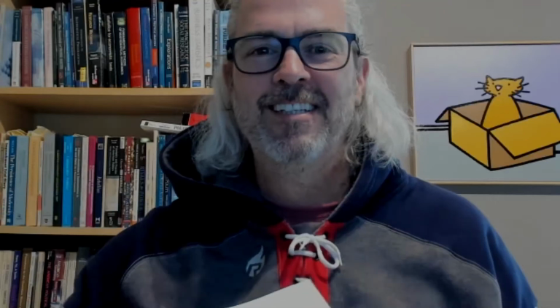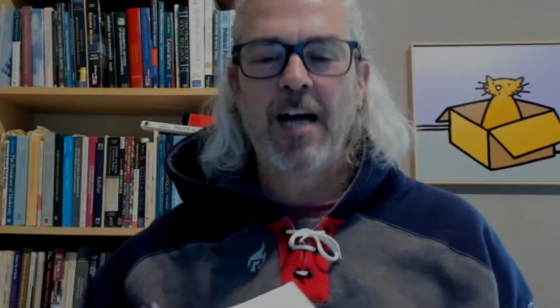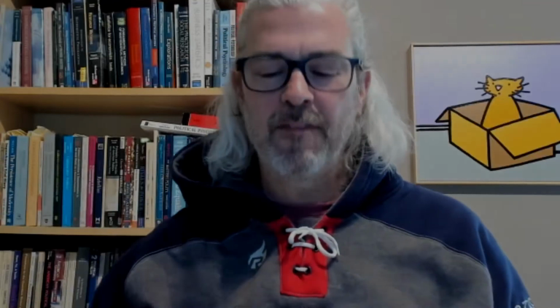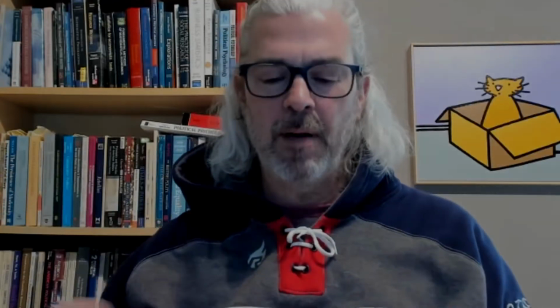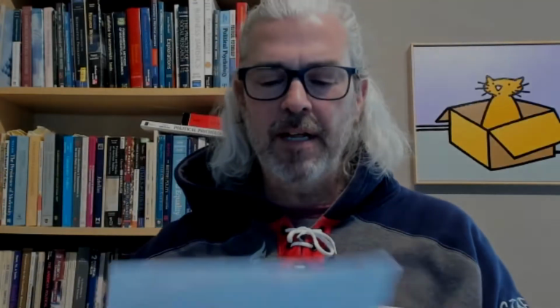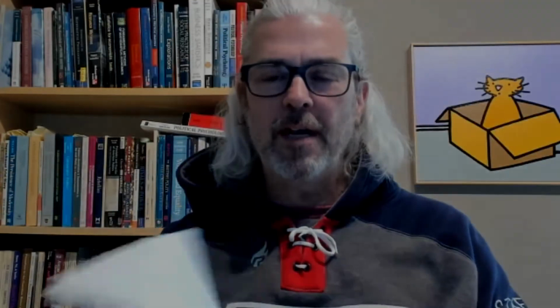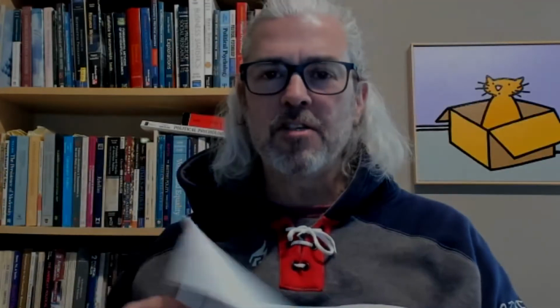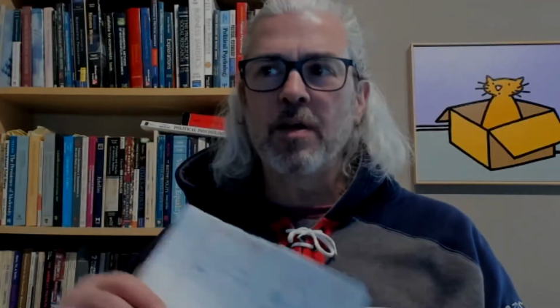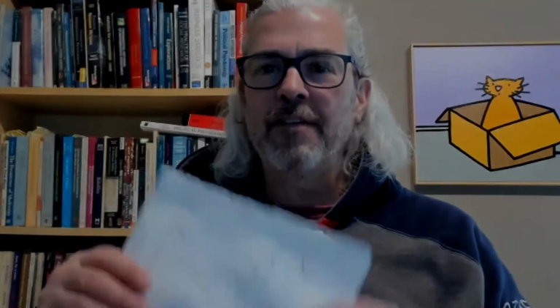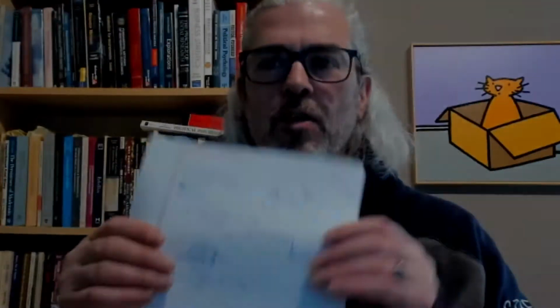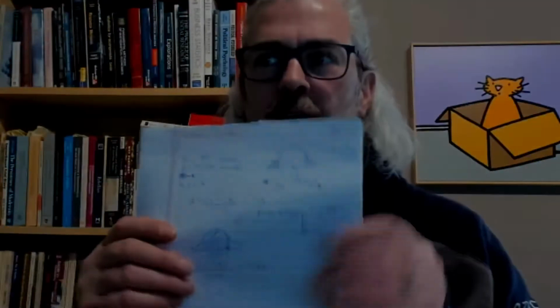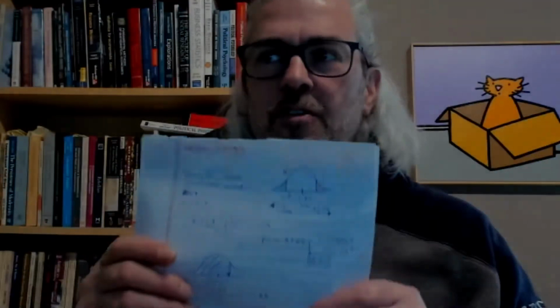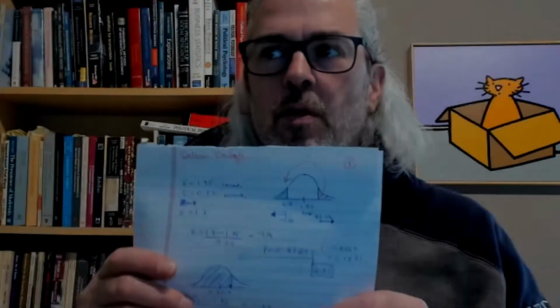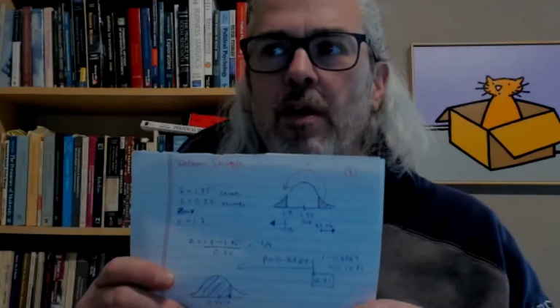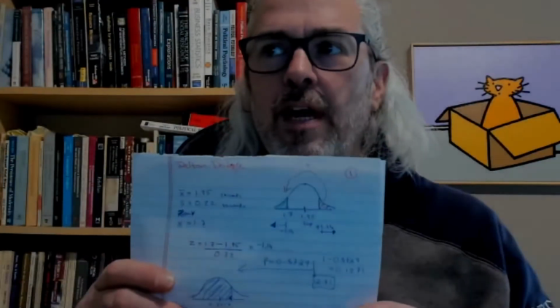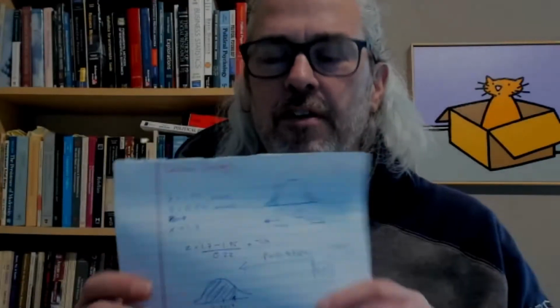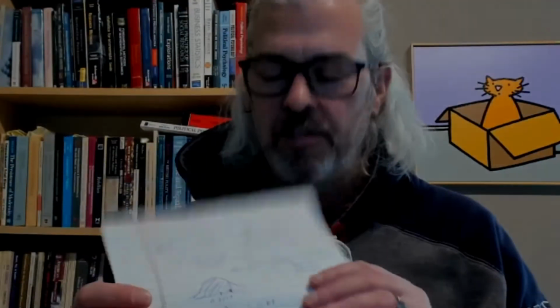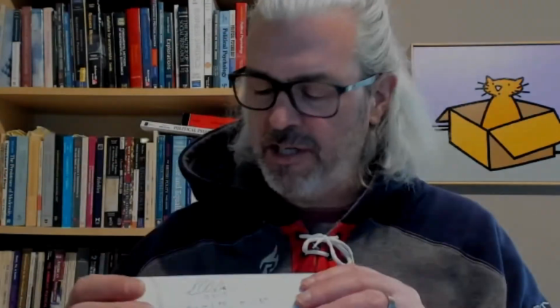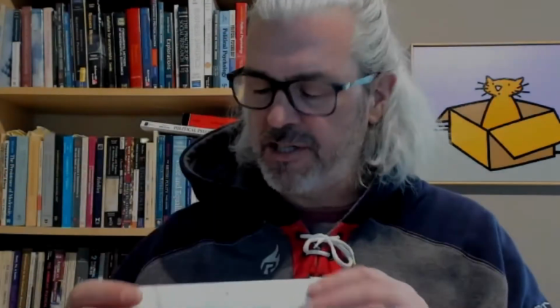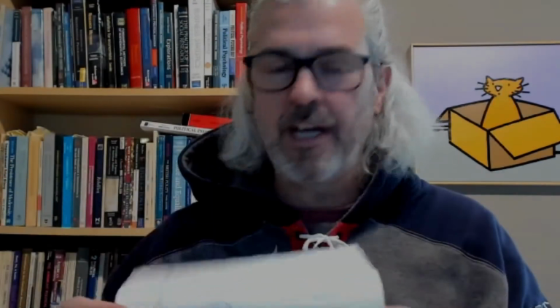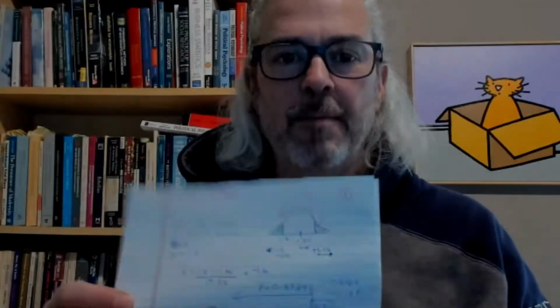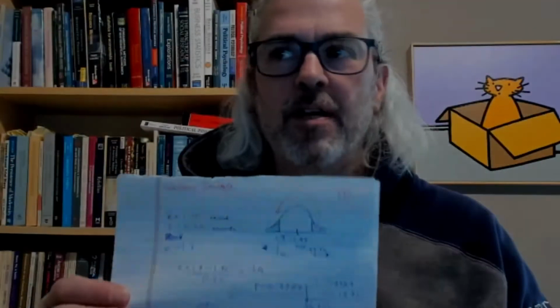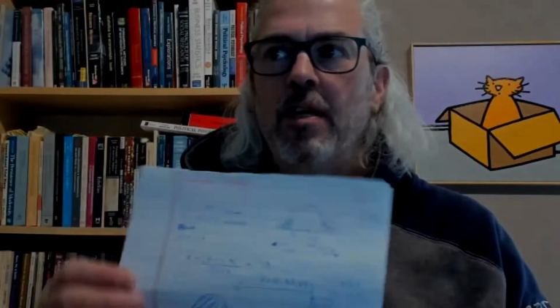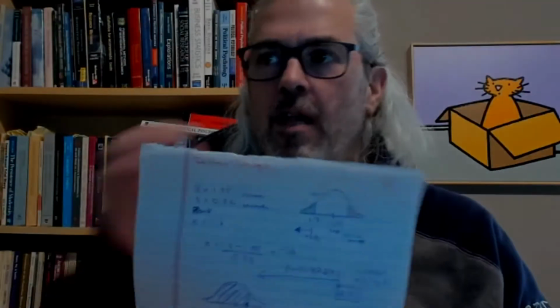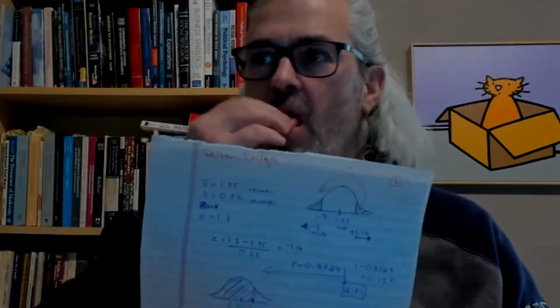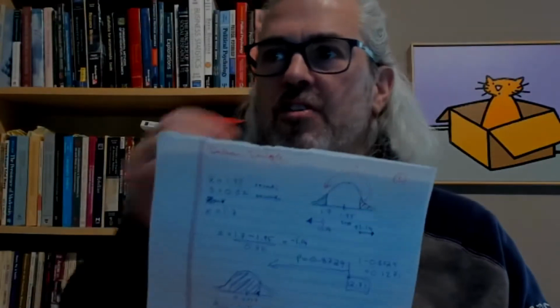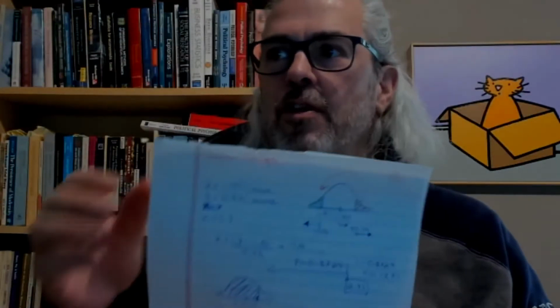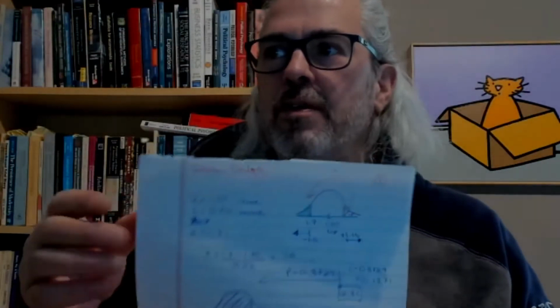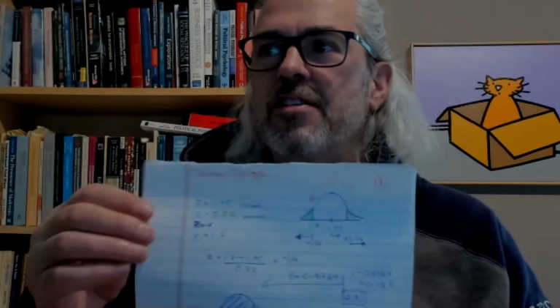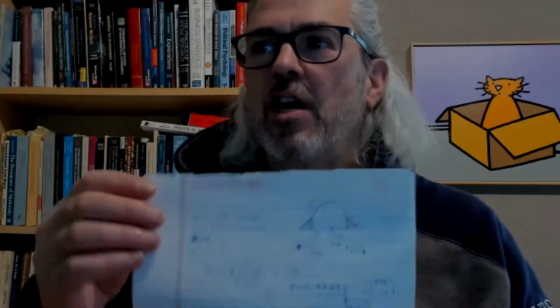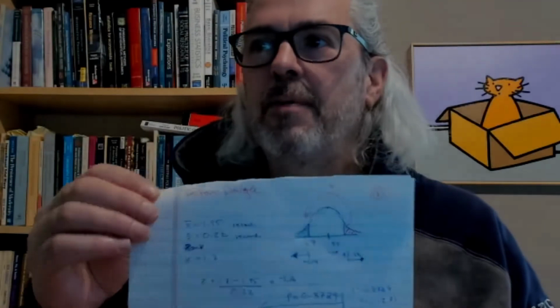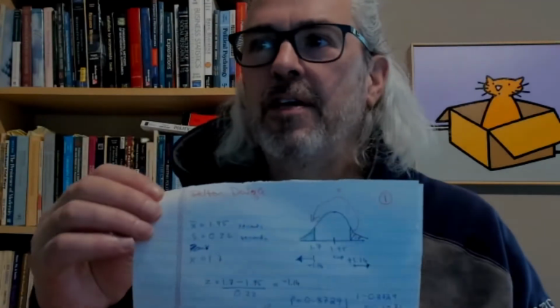Hi everybody! I just want to give you a quick tutorial on how to use Genius Scan. I'm going to show you with this document here.